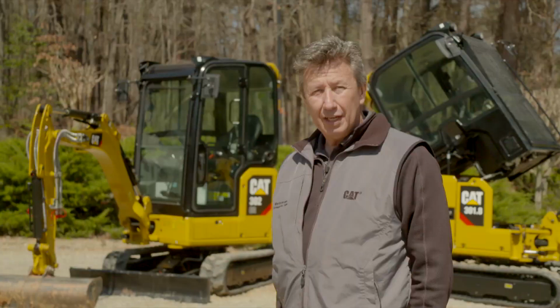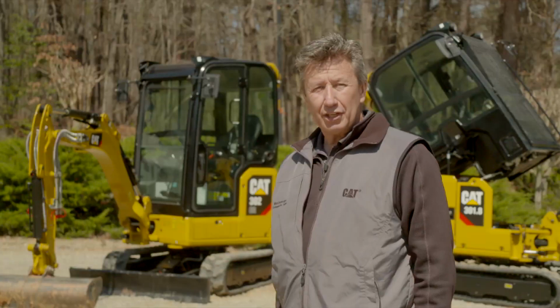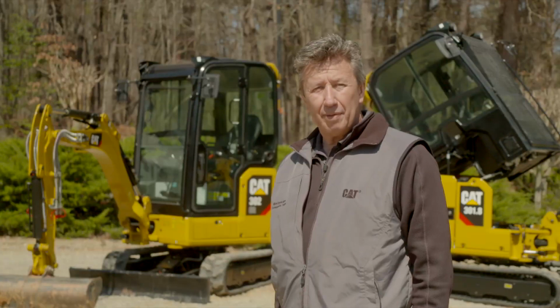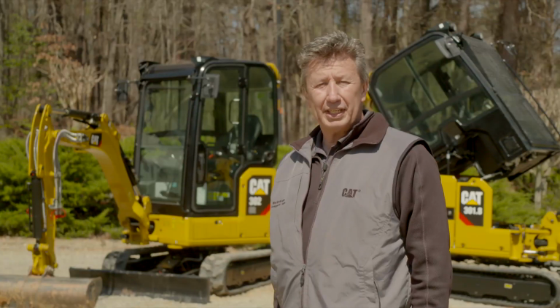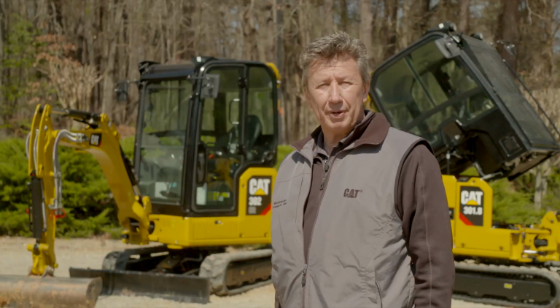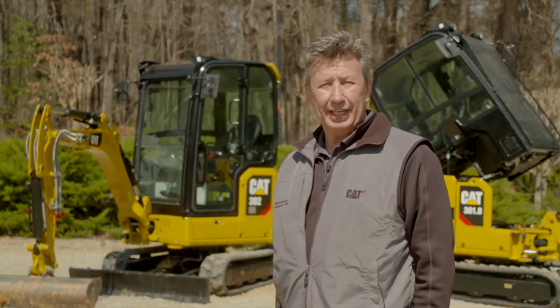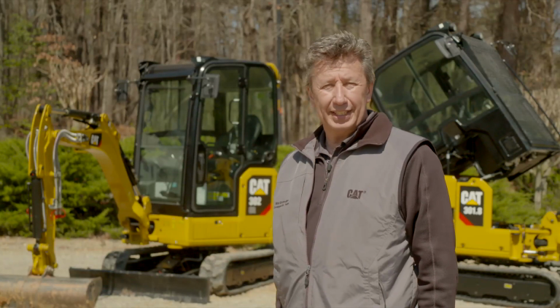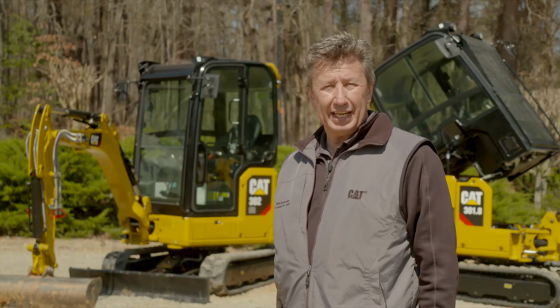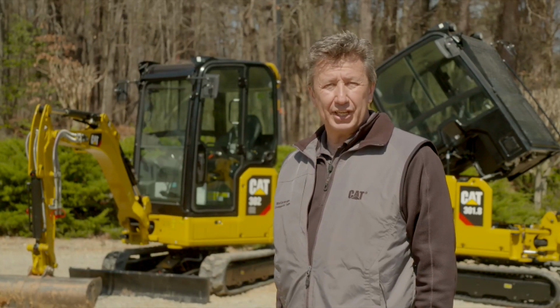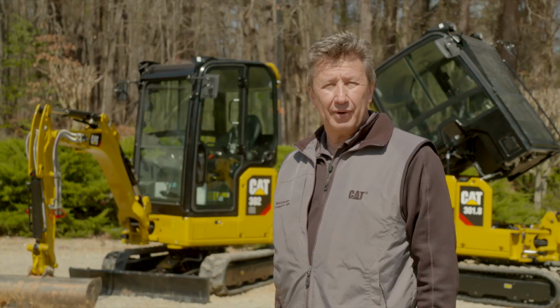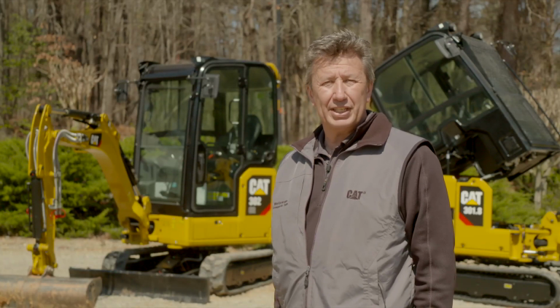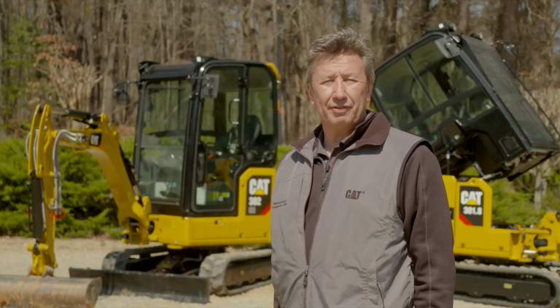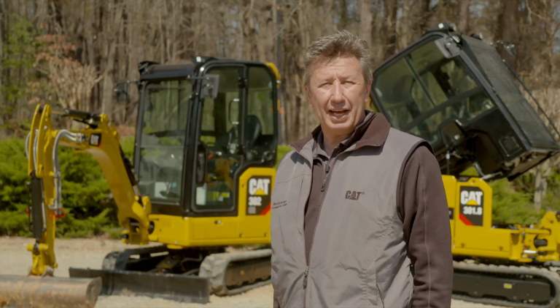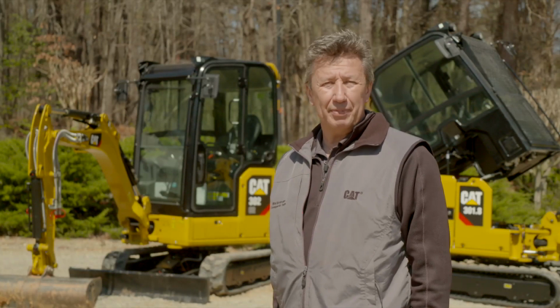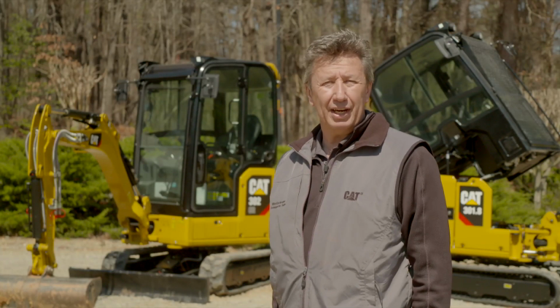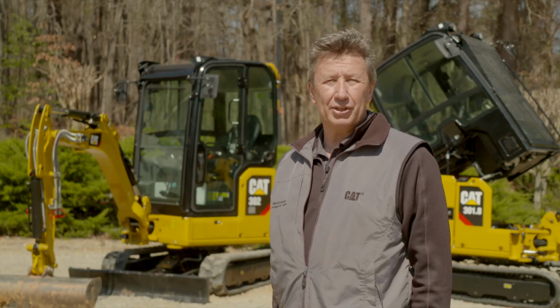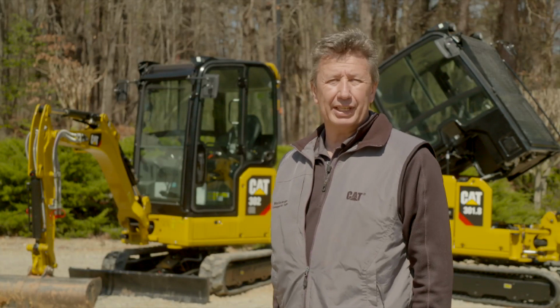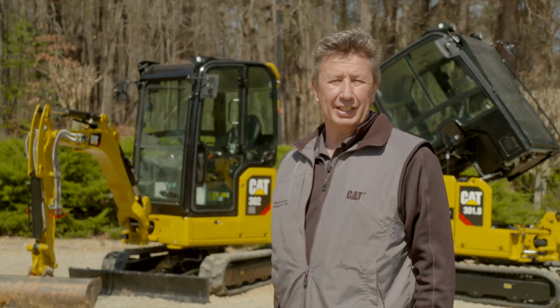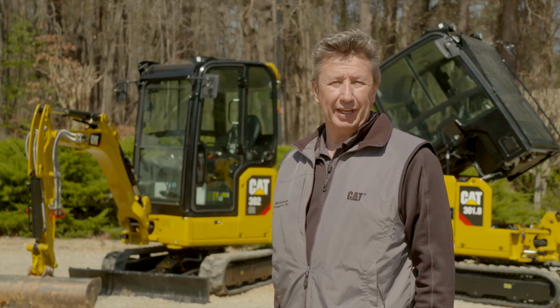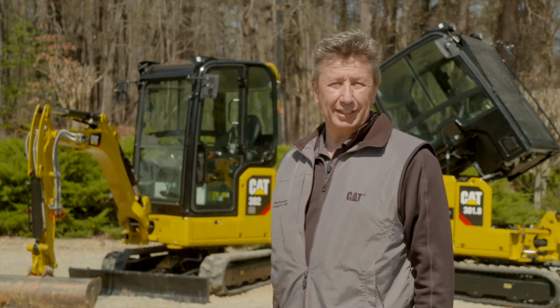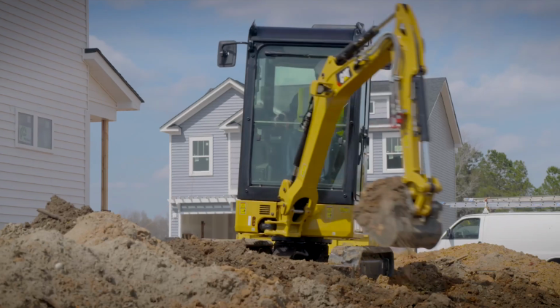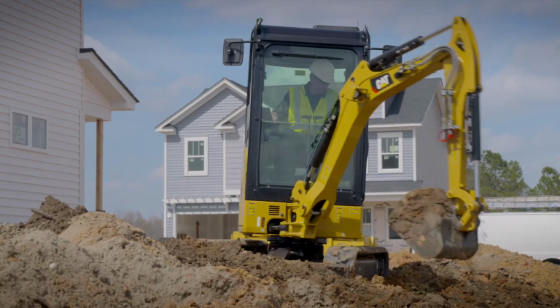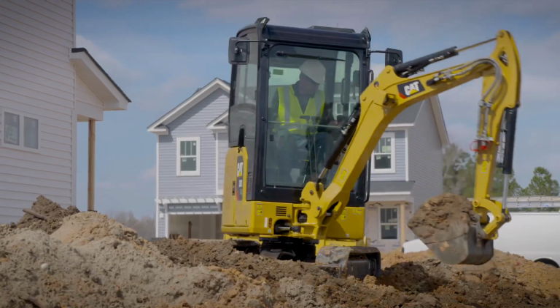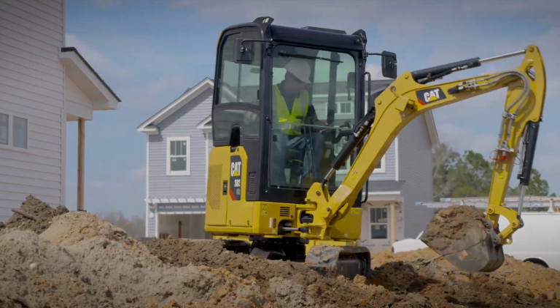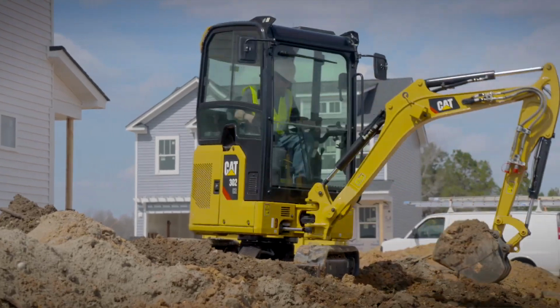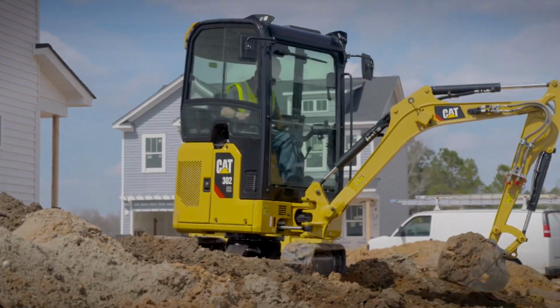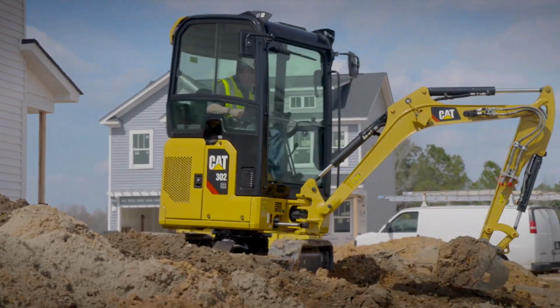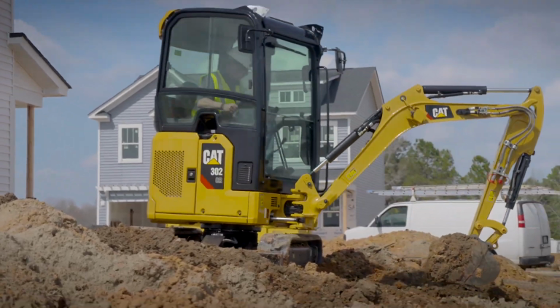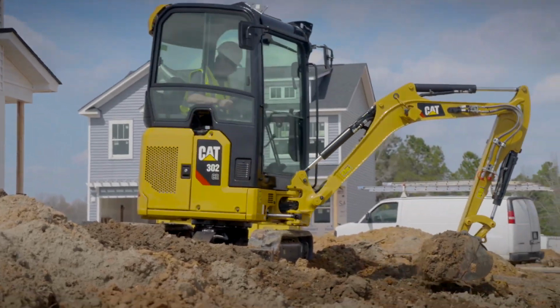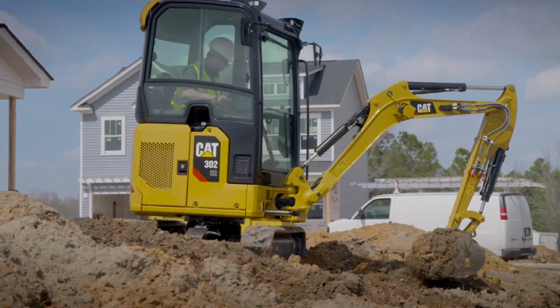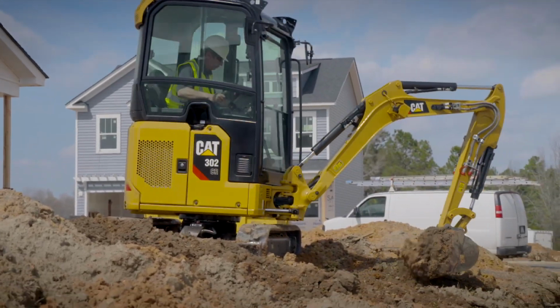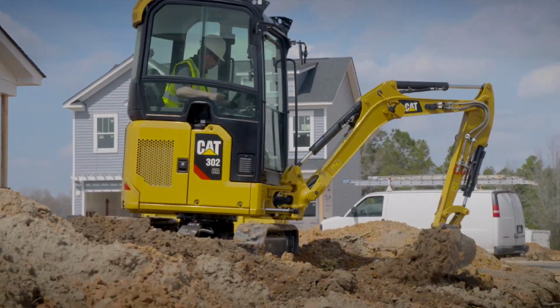Come and experience the next generation of CAT mini hydraulic excavators. For further details, contact your local CAT dealer.